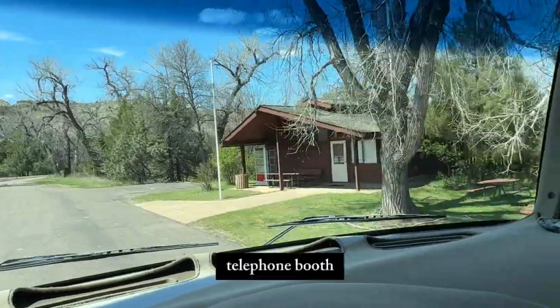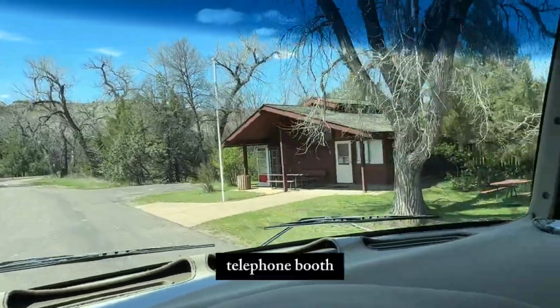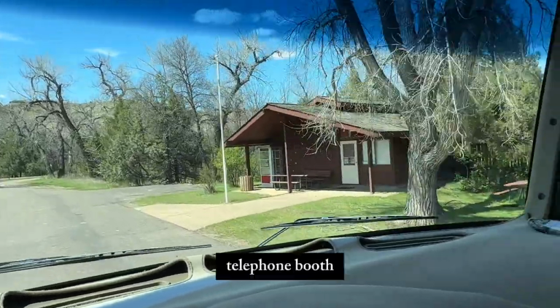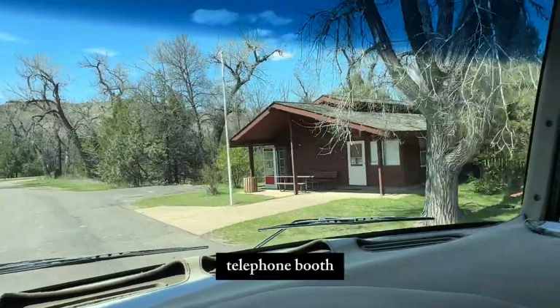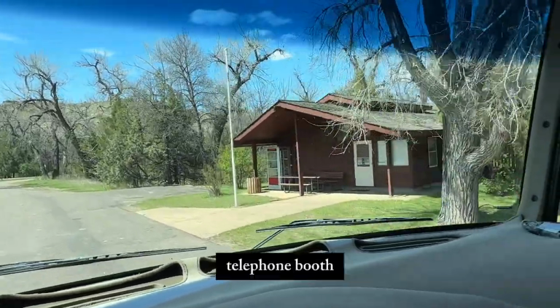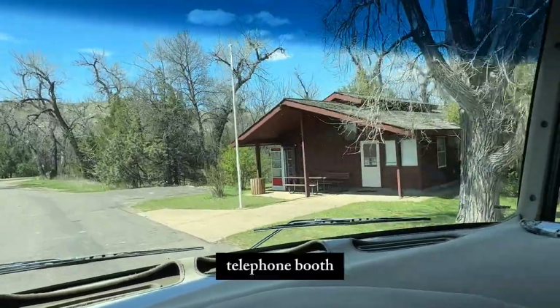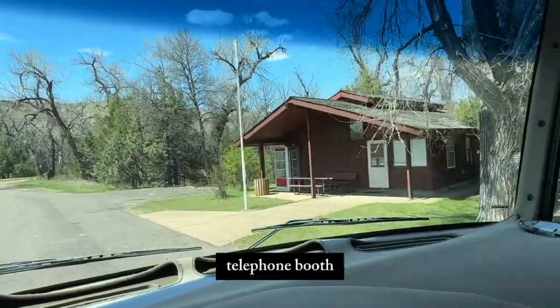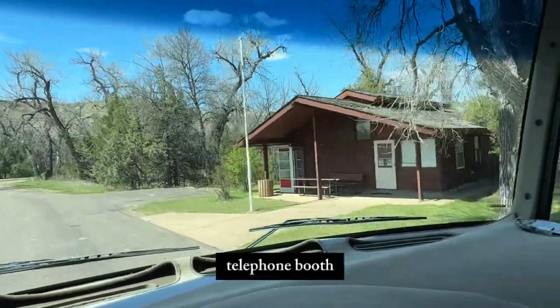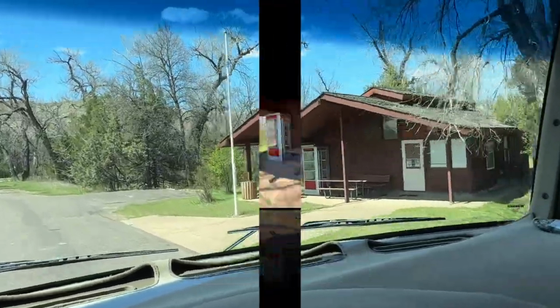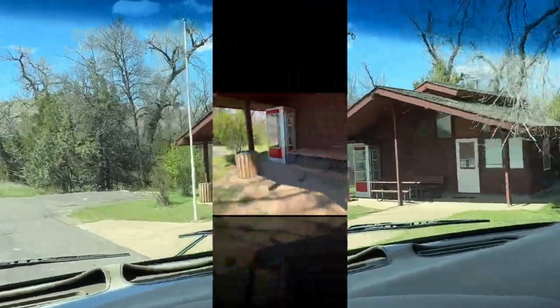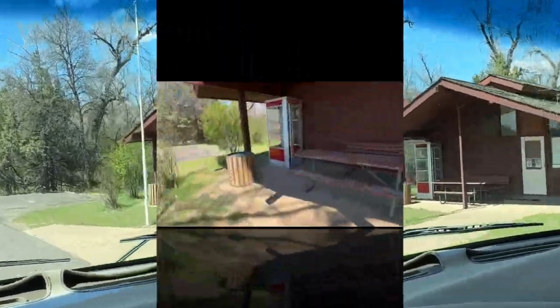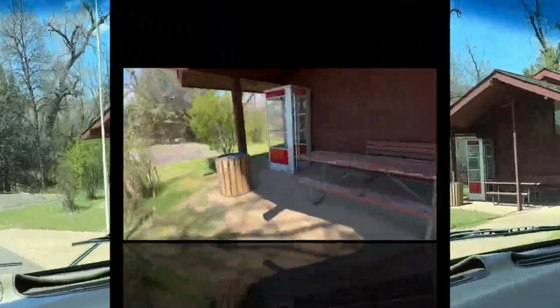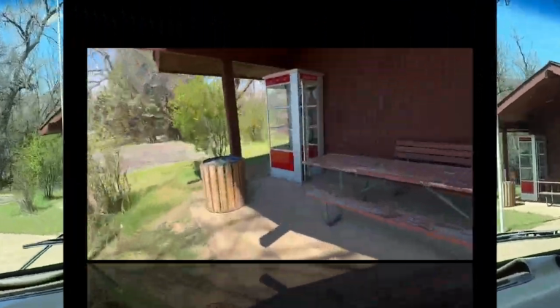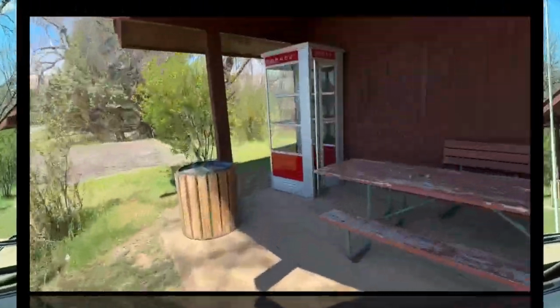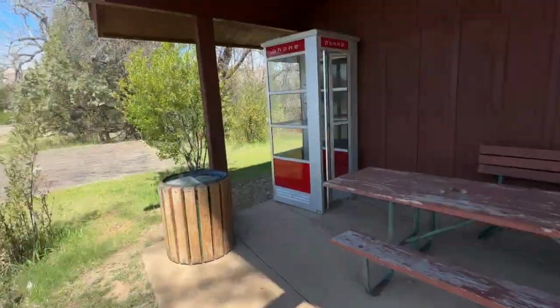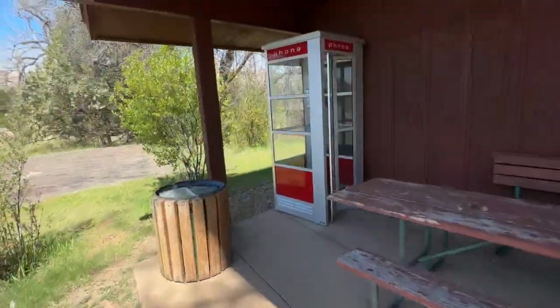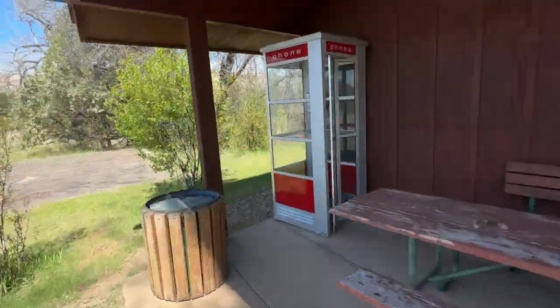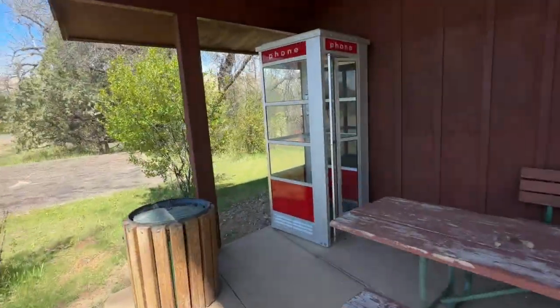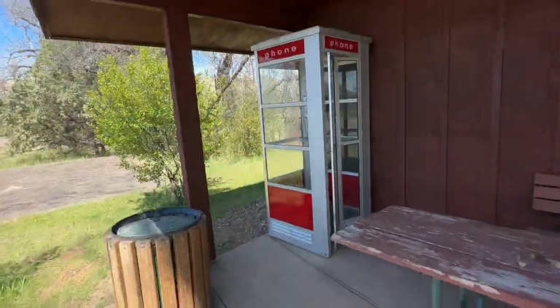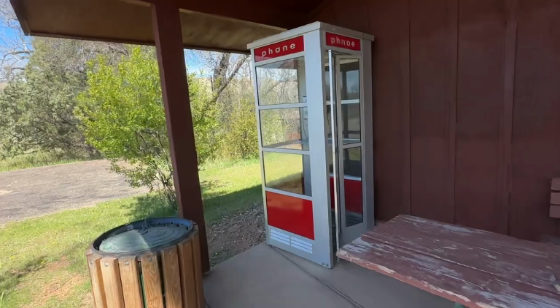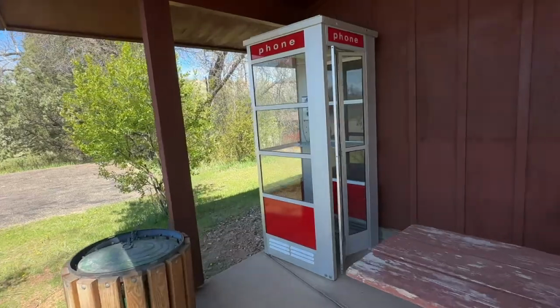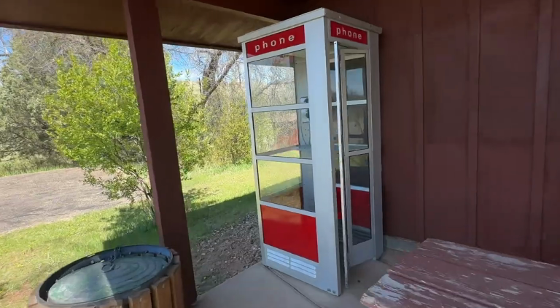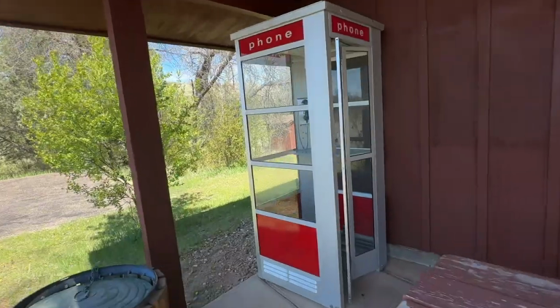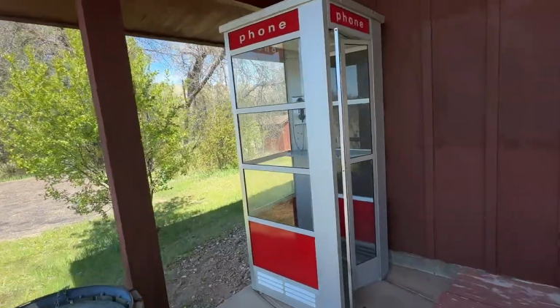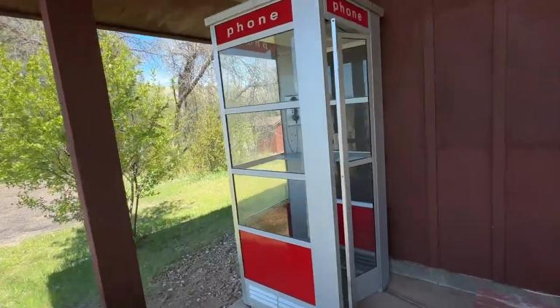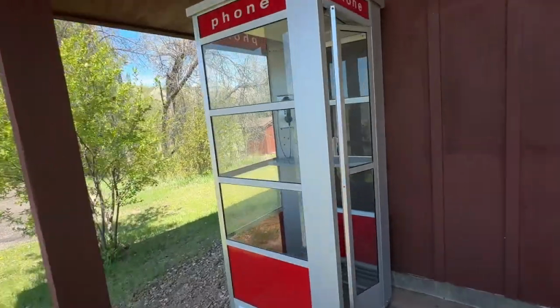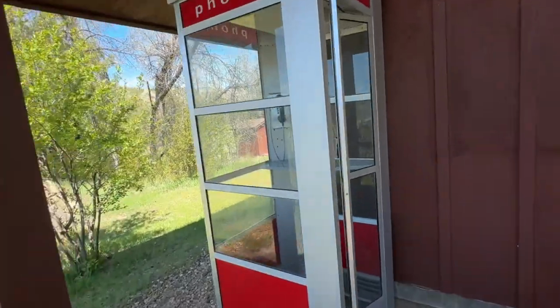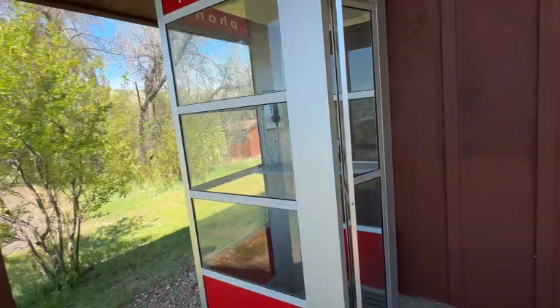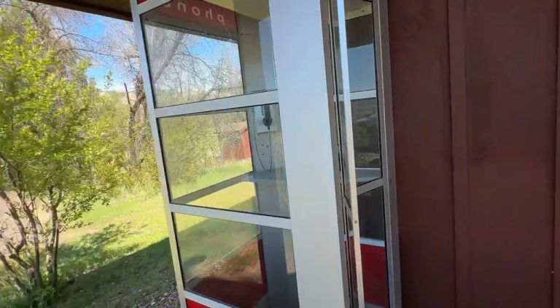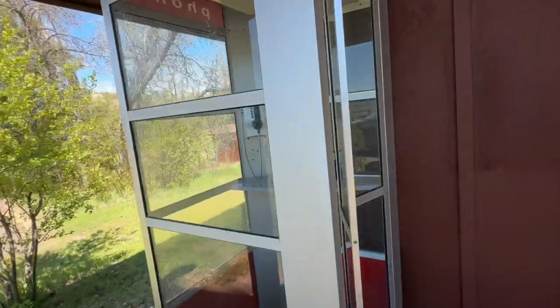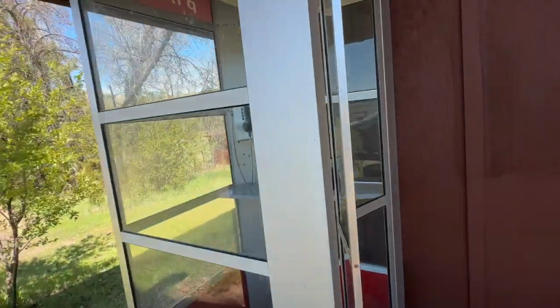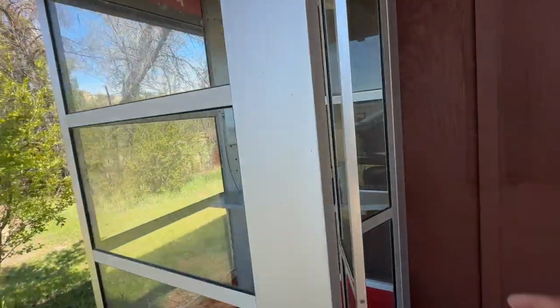There's a telephone booth. When's the last time you seen one of these?